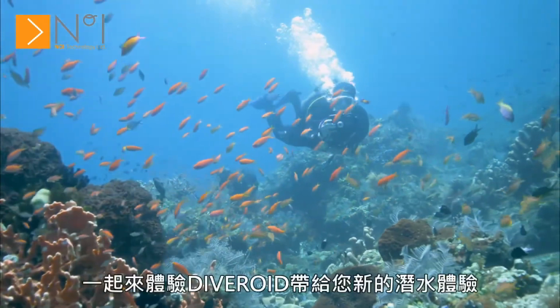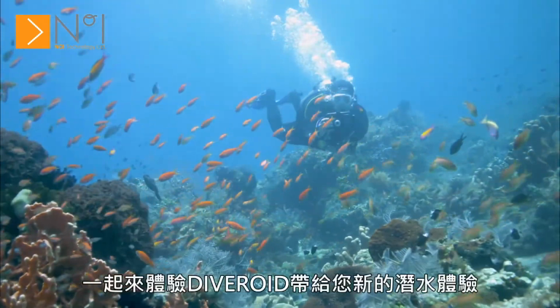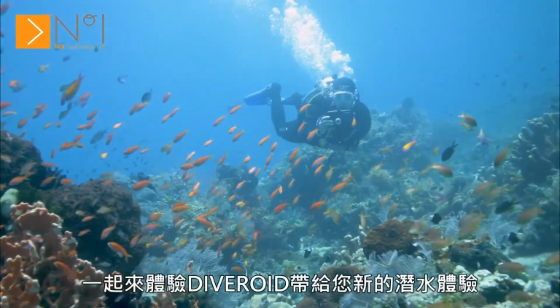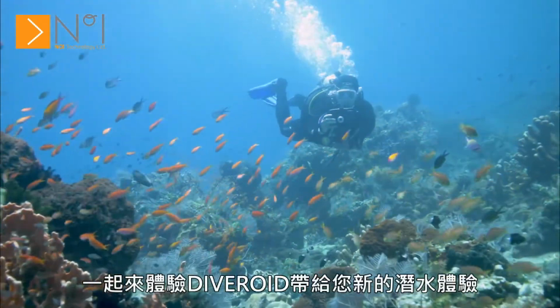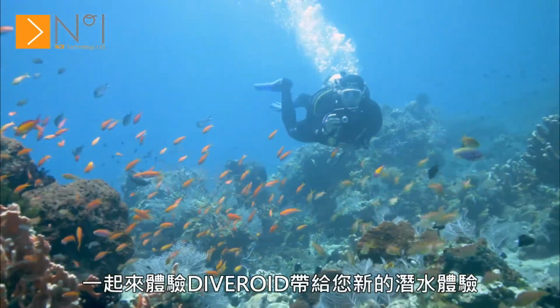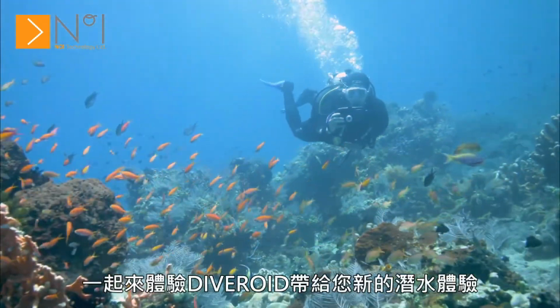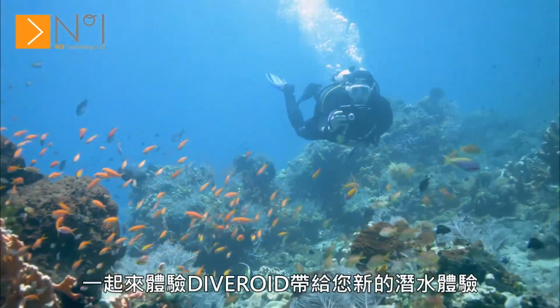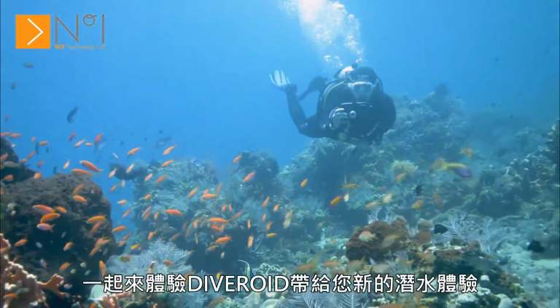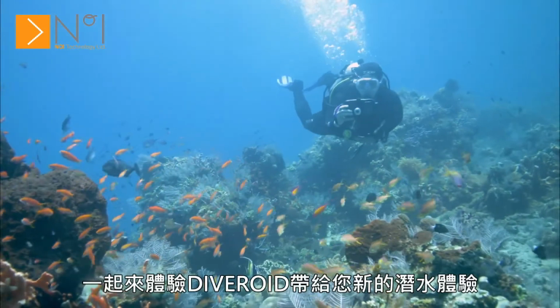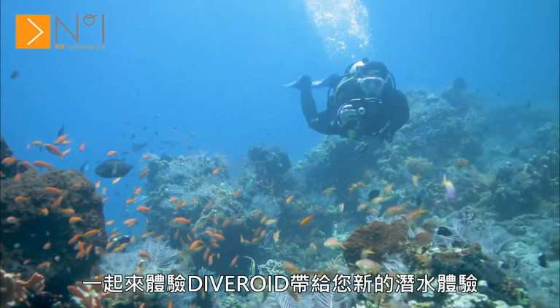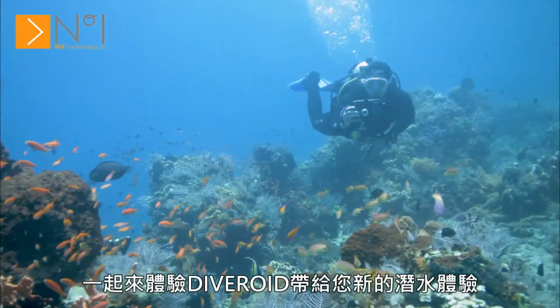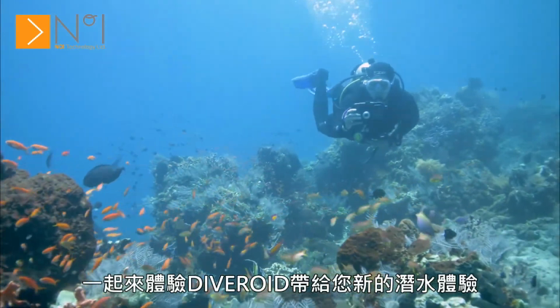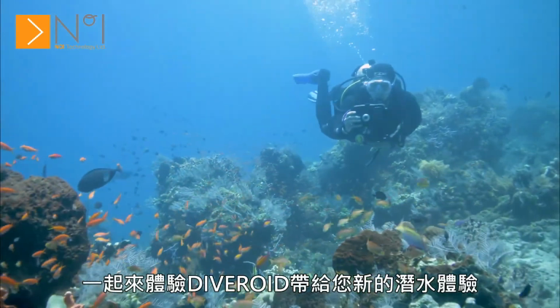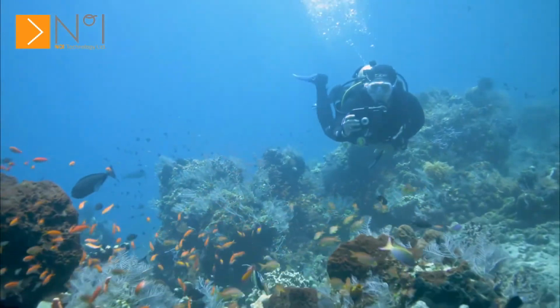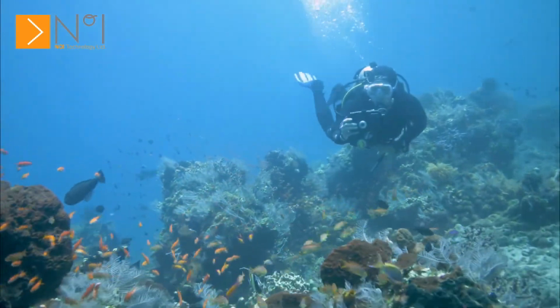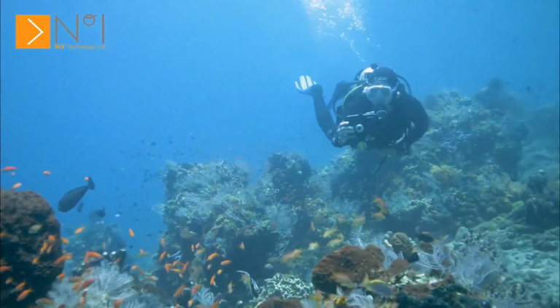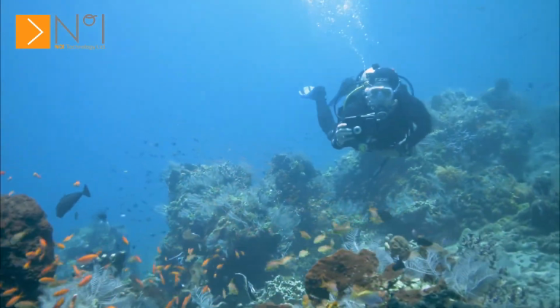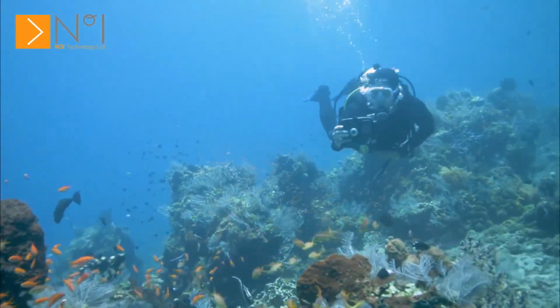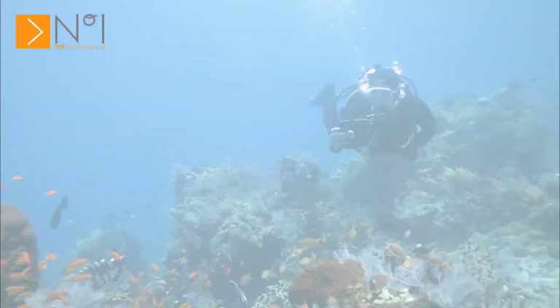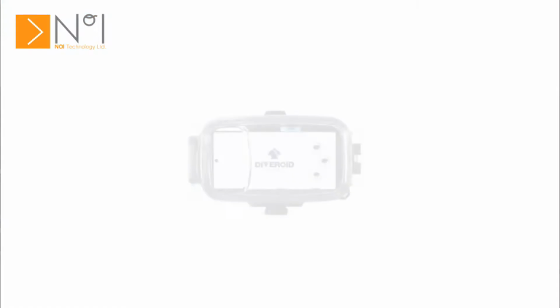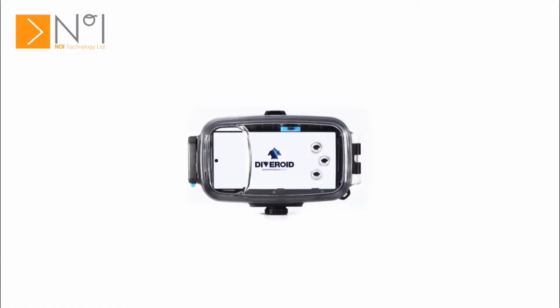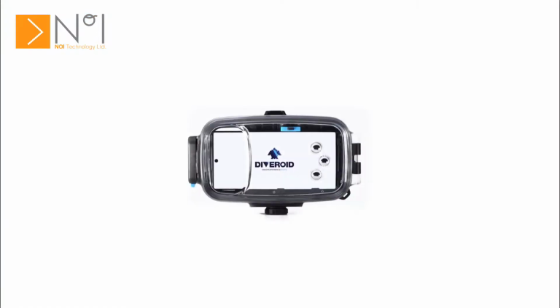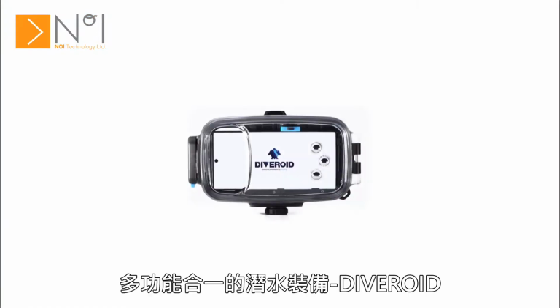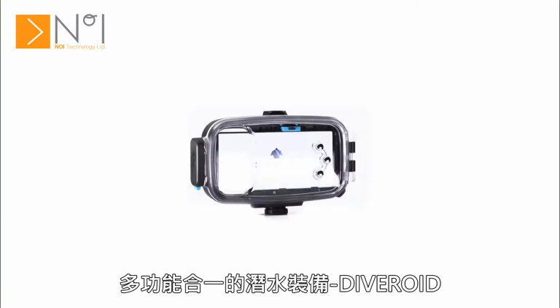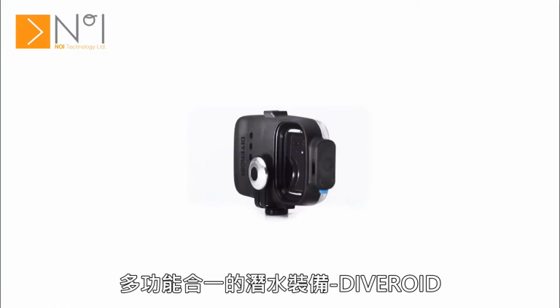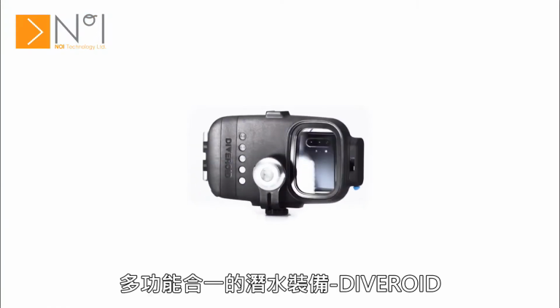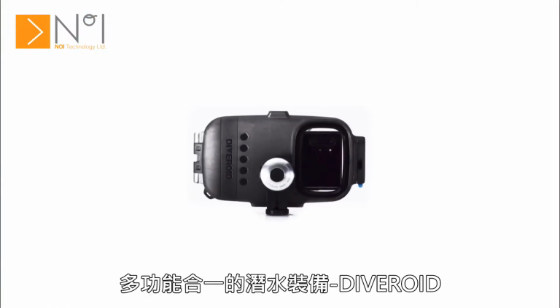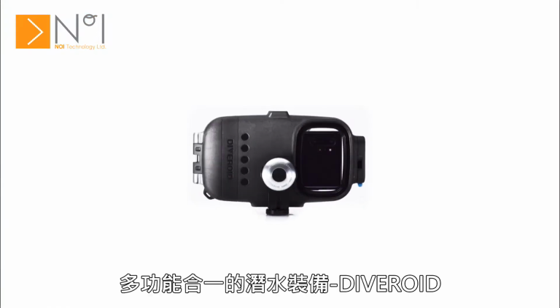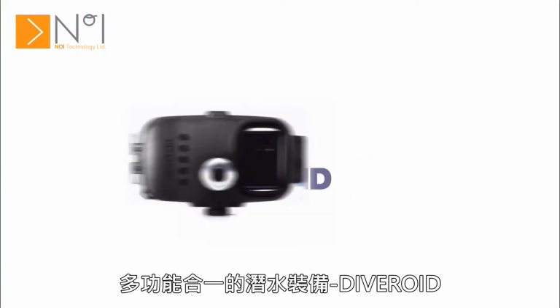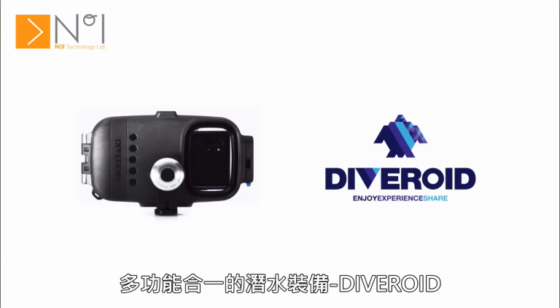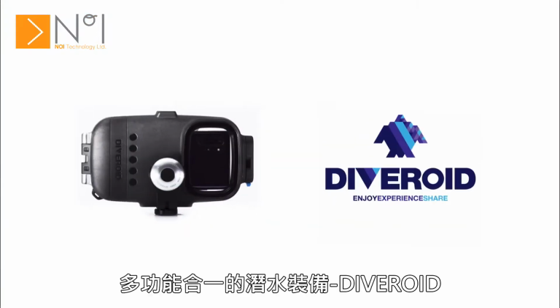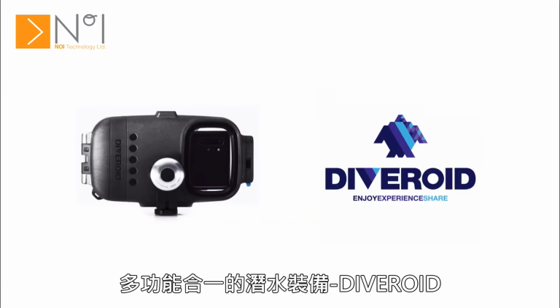Experience a new diving world with Diveroid. All-in-one dive gear. Diveroid.